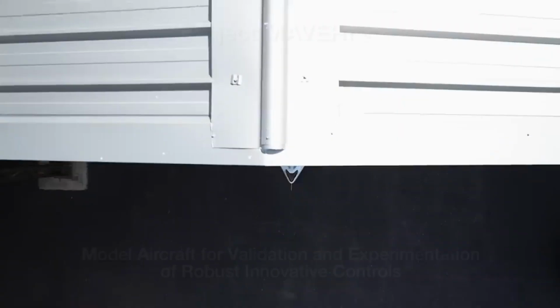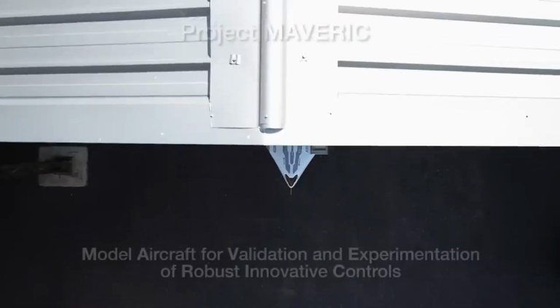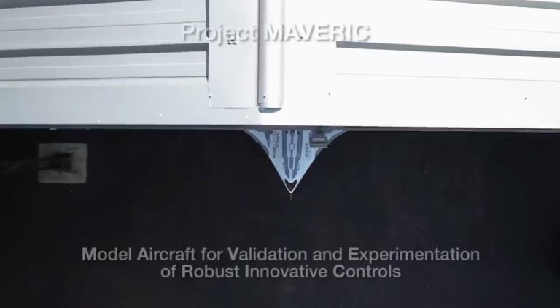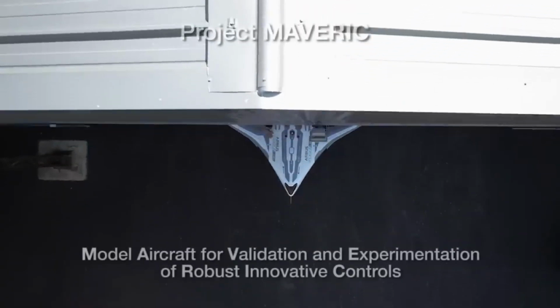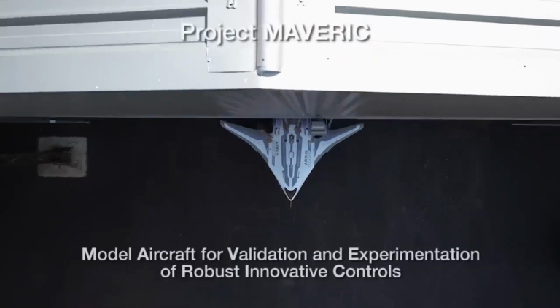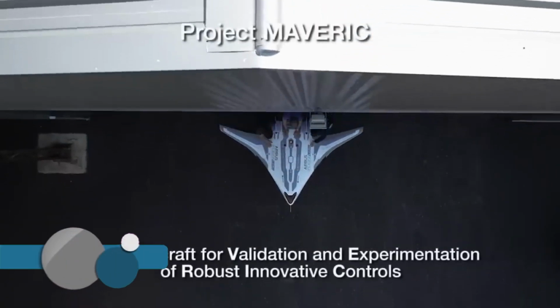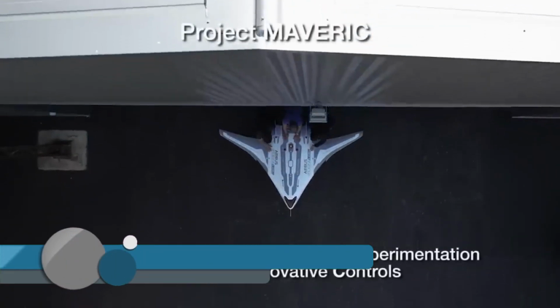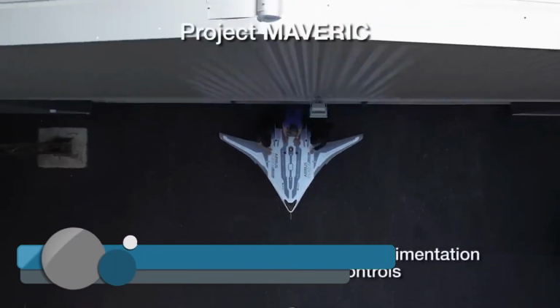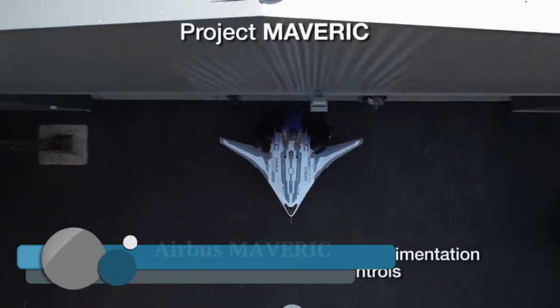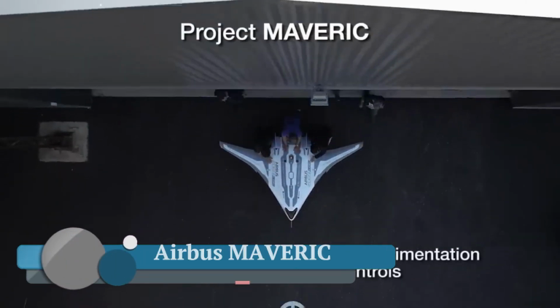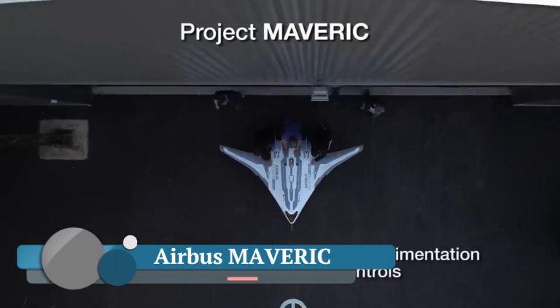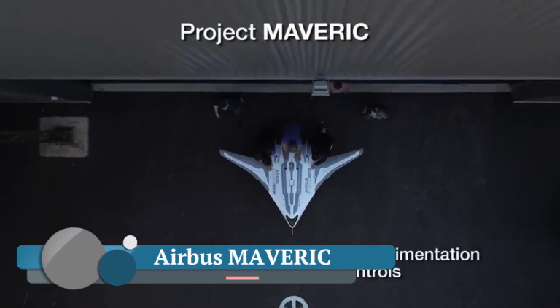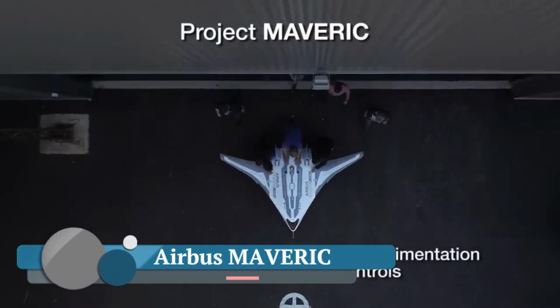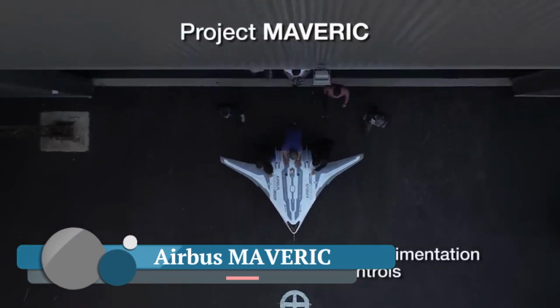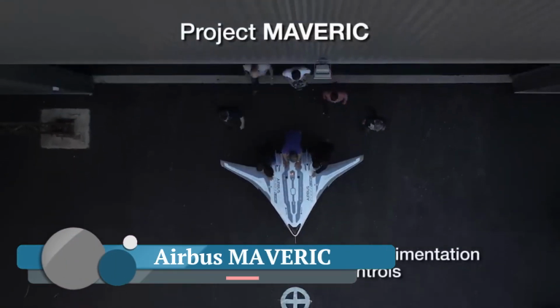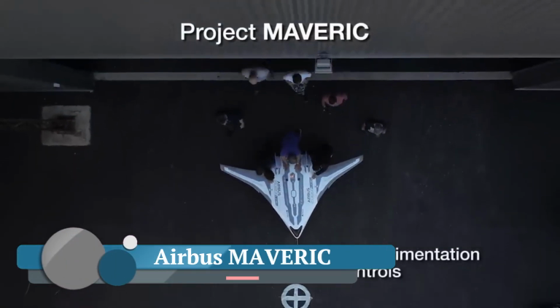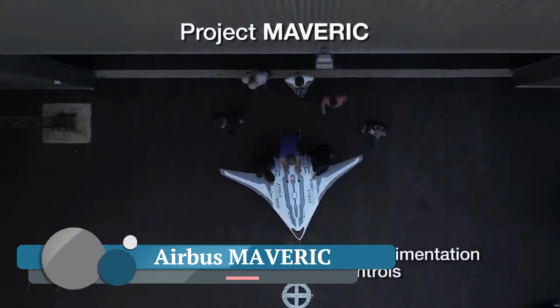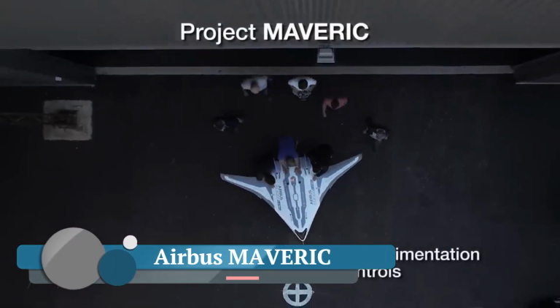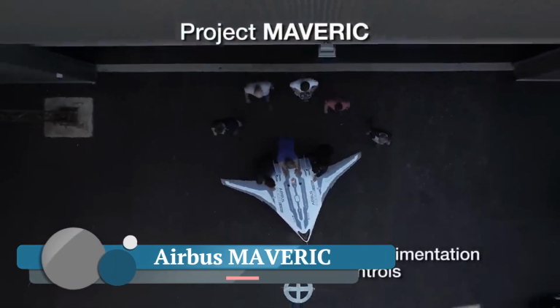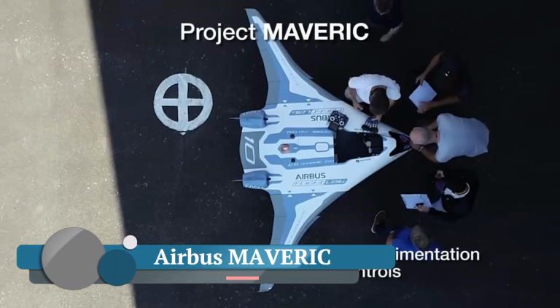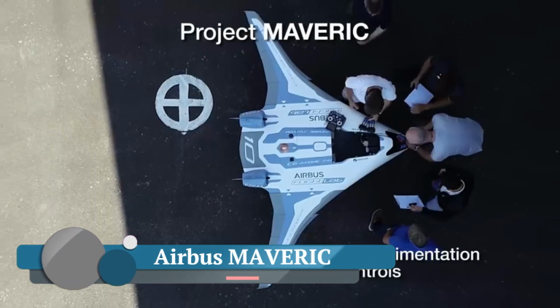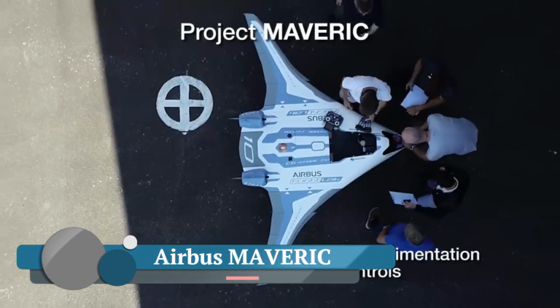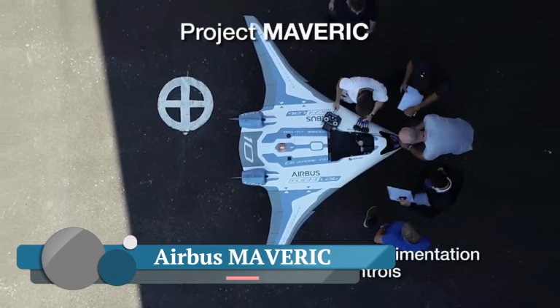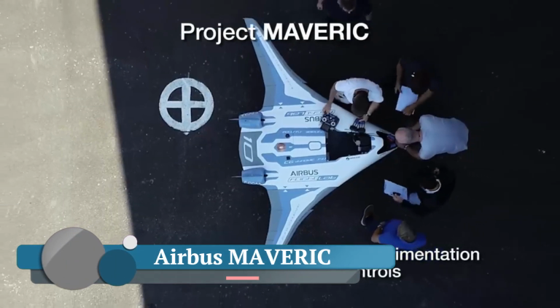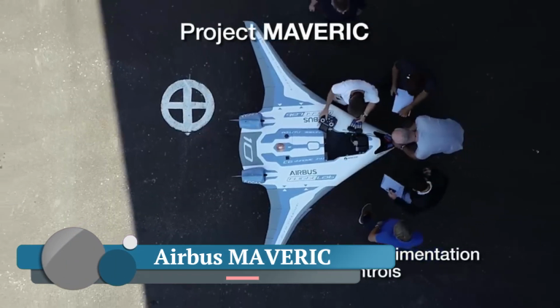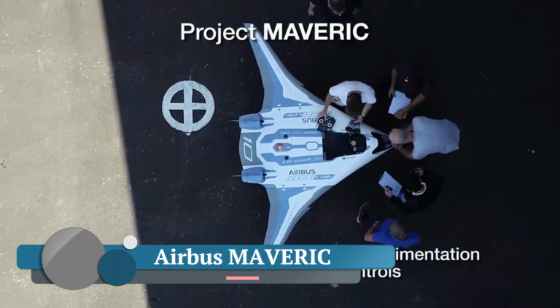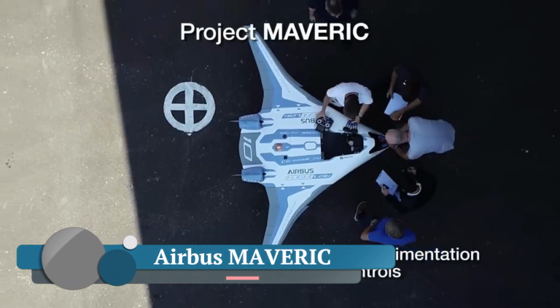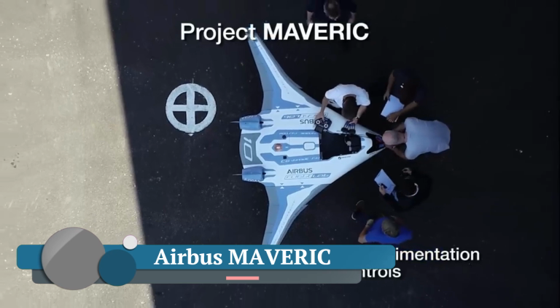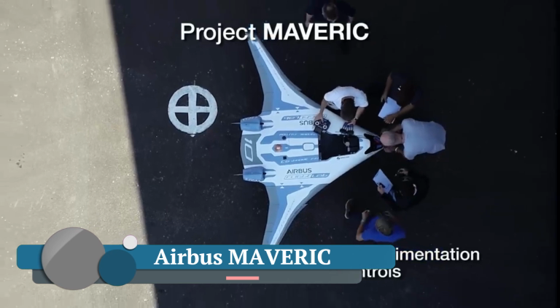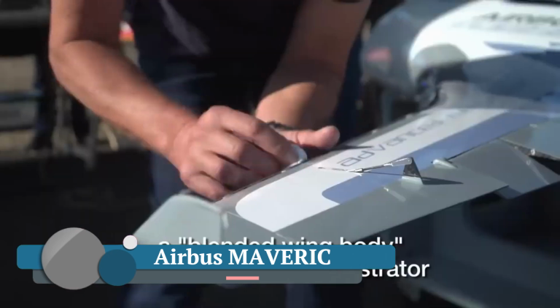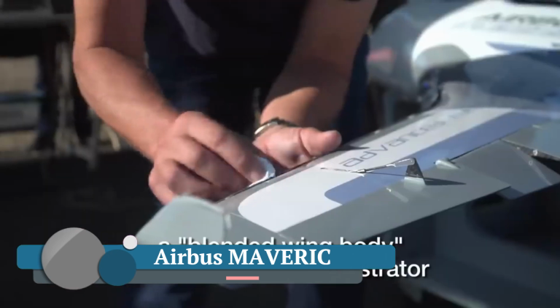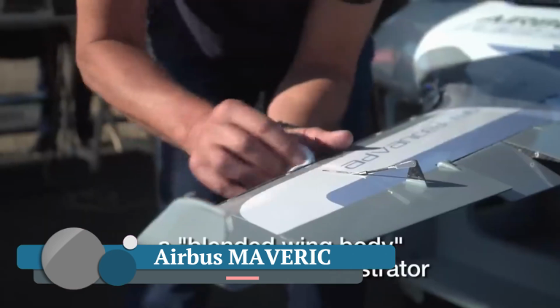Welcome to our channel. Today, we're diving into the future of aviation with the Airbus Maverick.